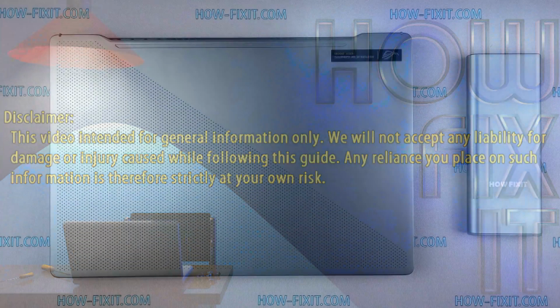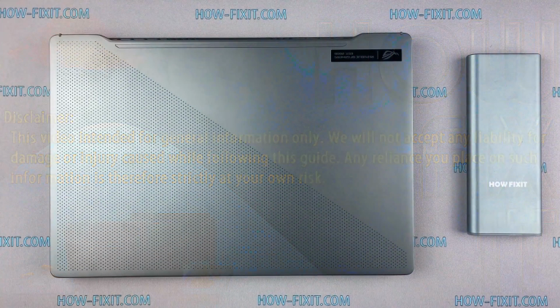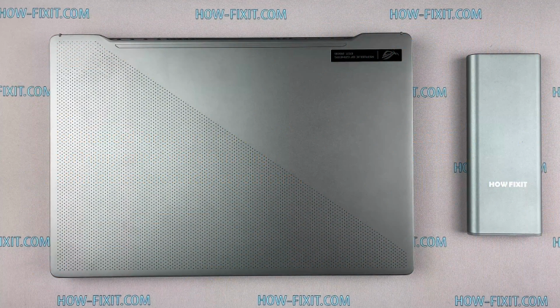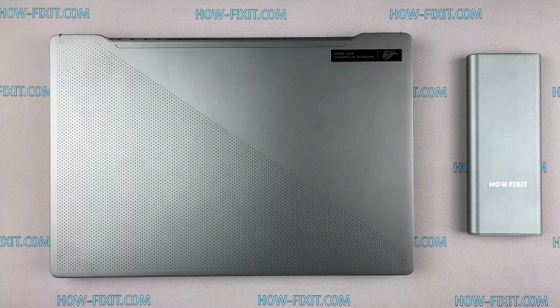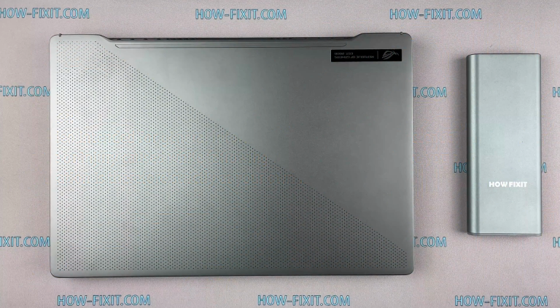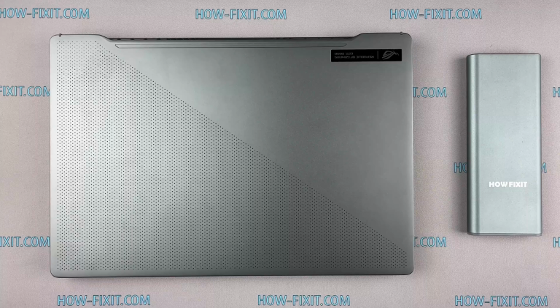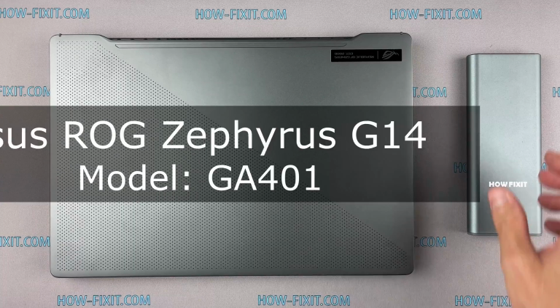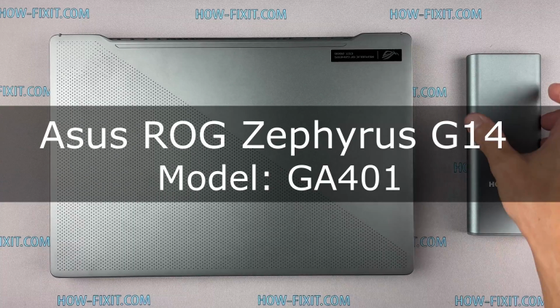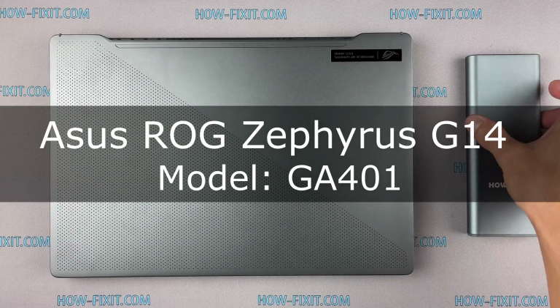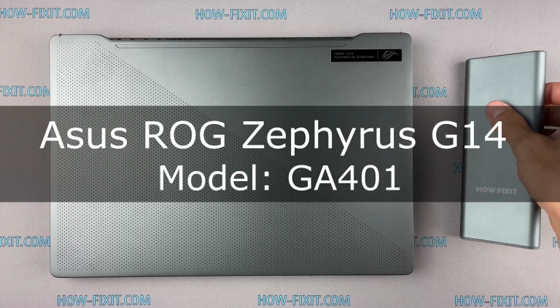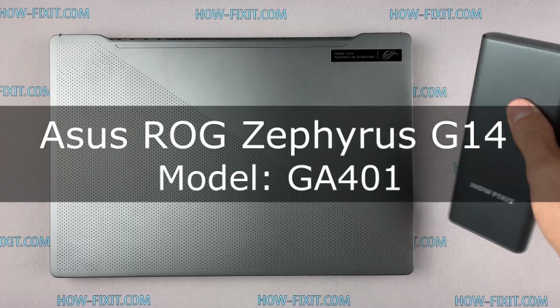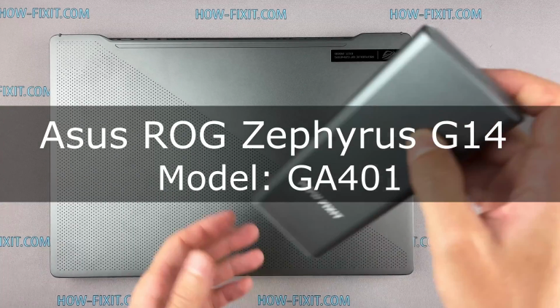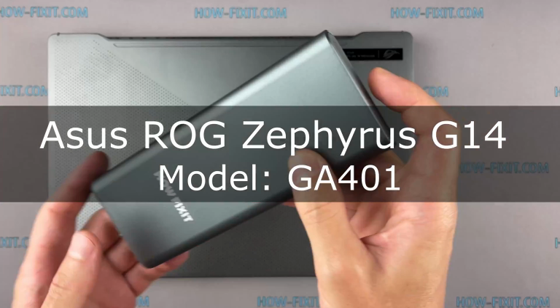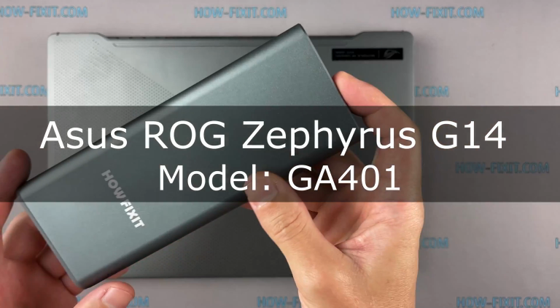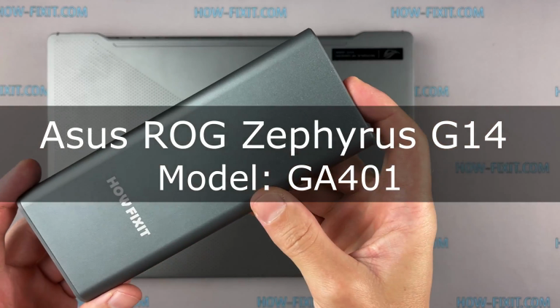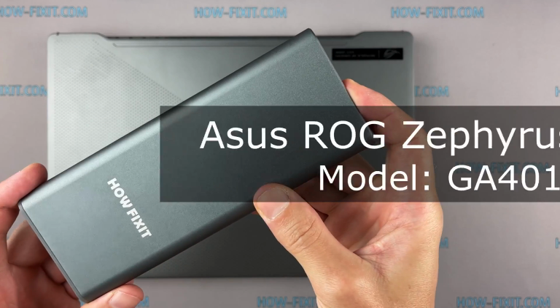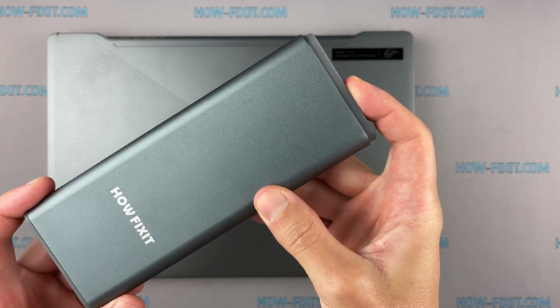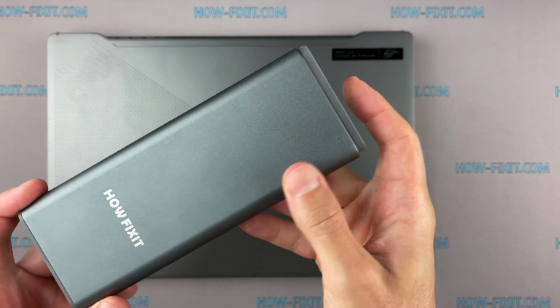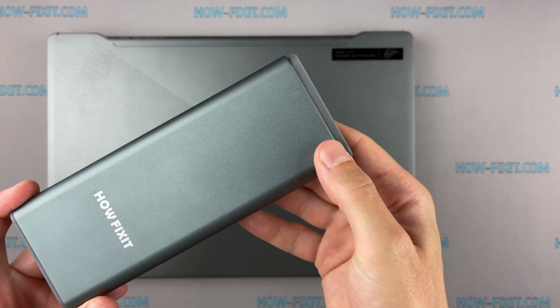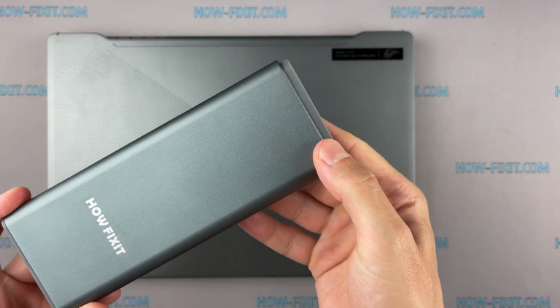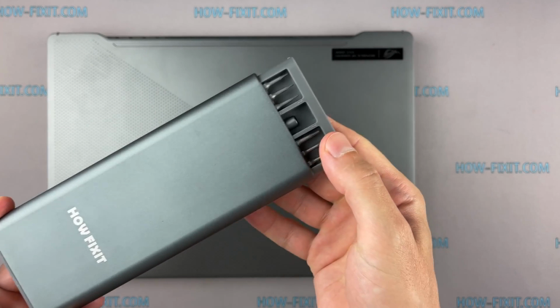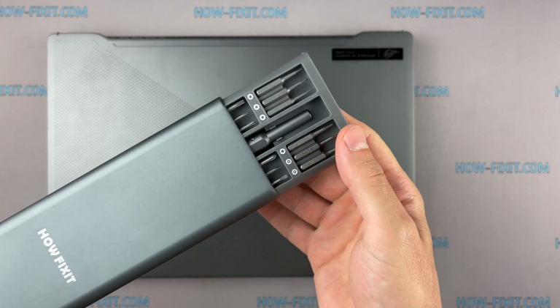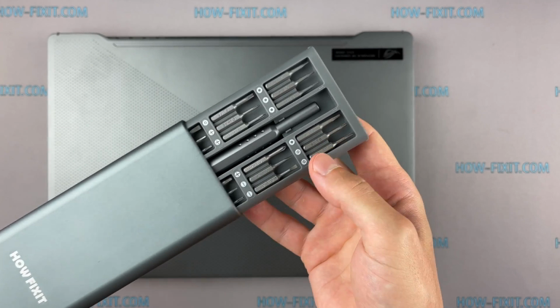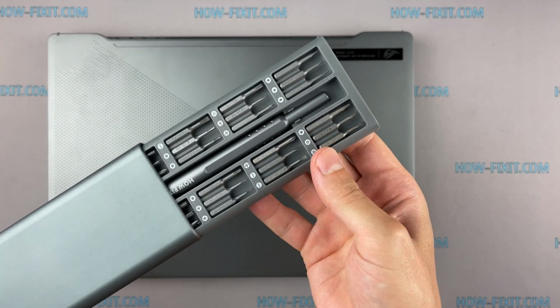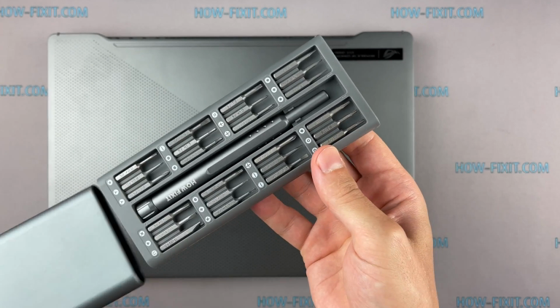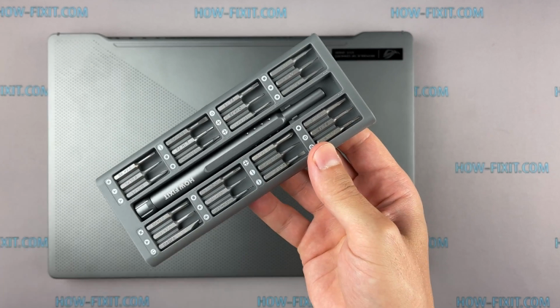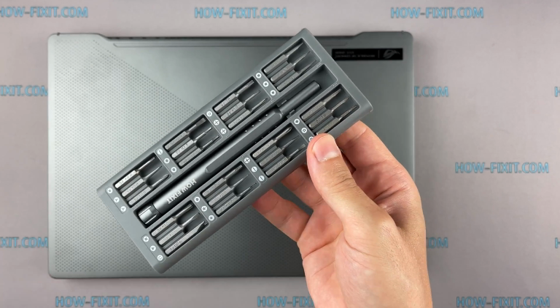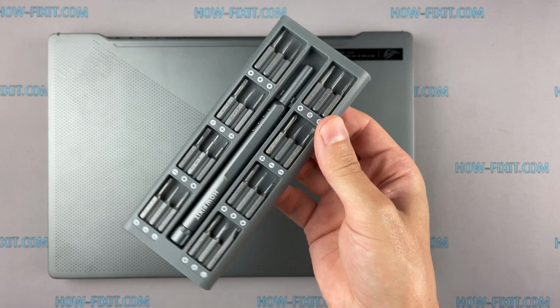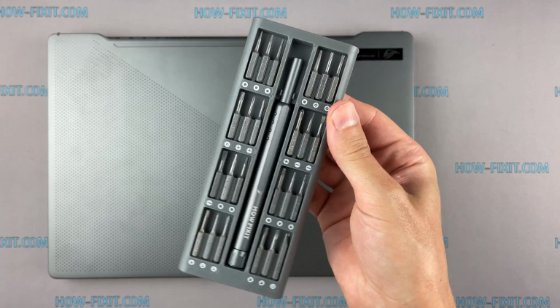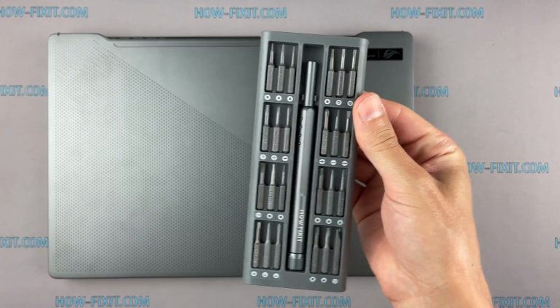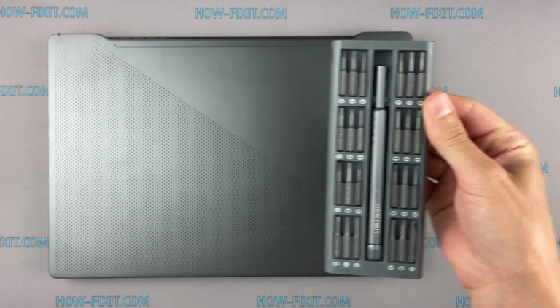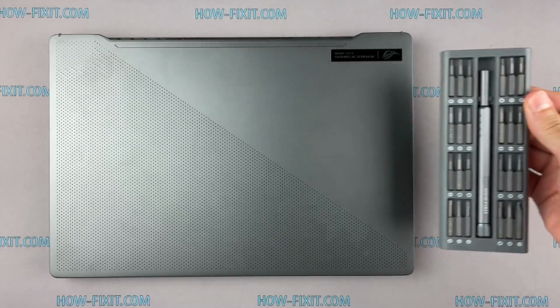Hello everyone, welcome to How I Fix It. In this video I am going to show you how to replace or install an M.2 SSD in a laptop.